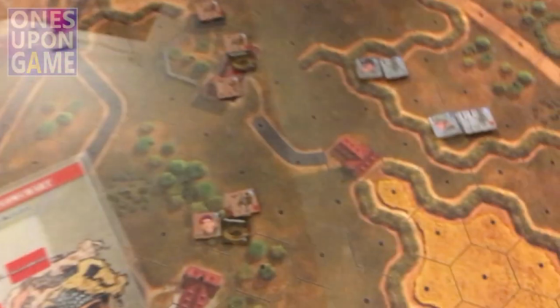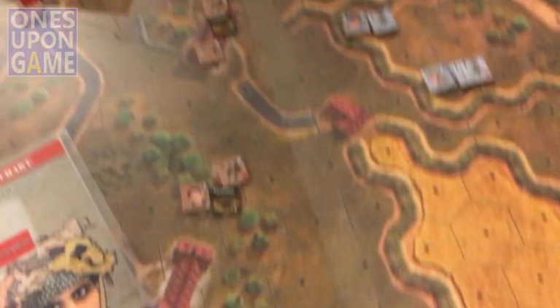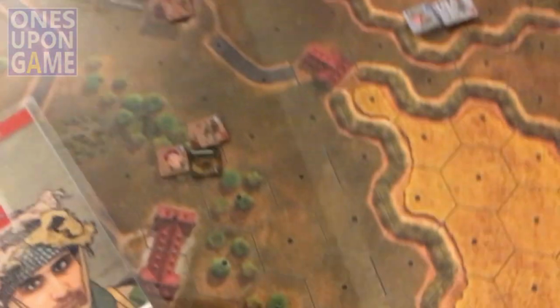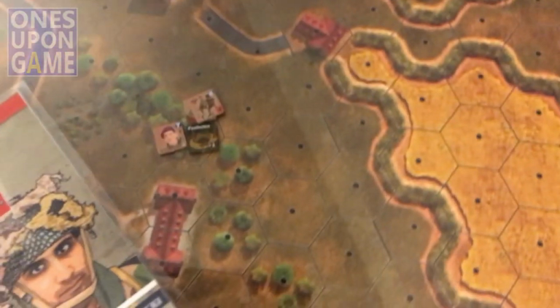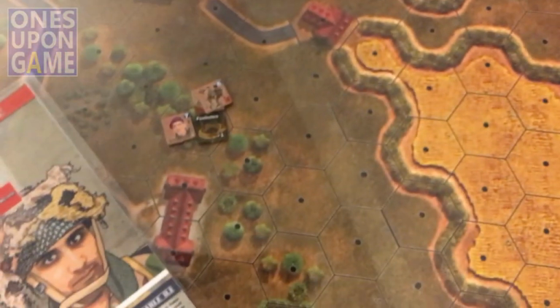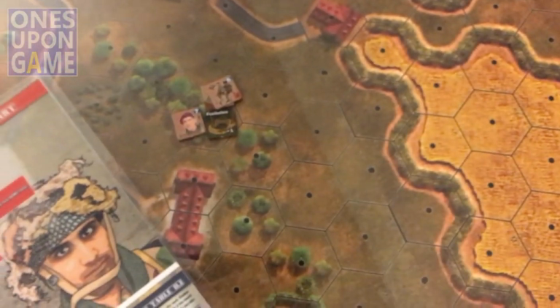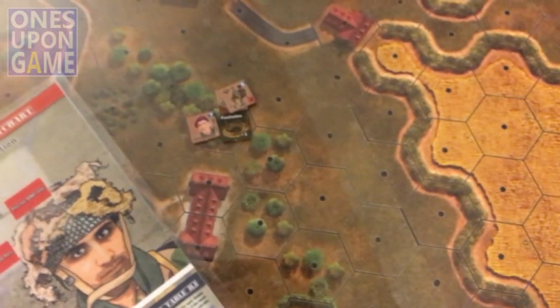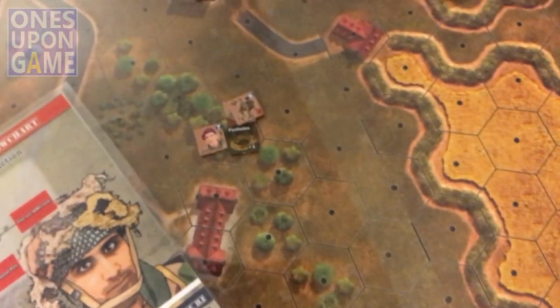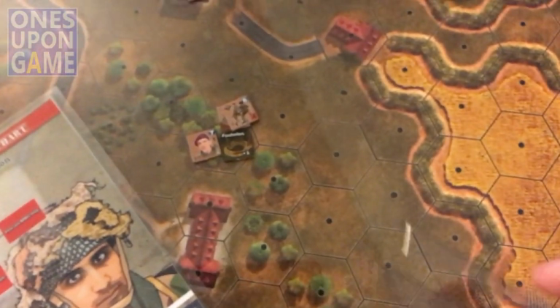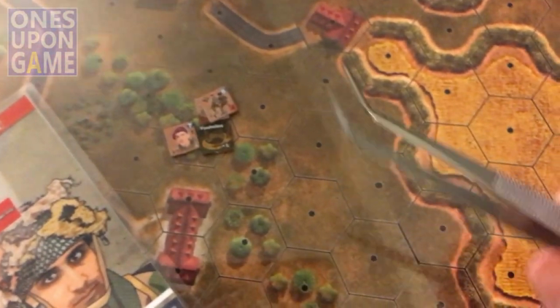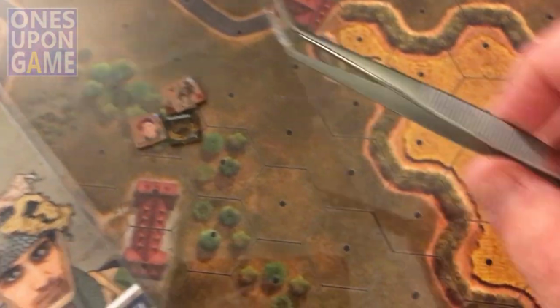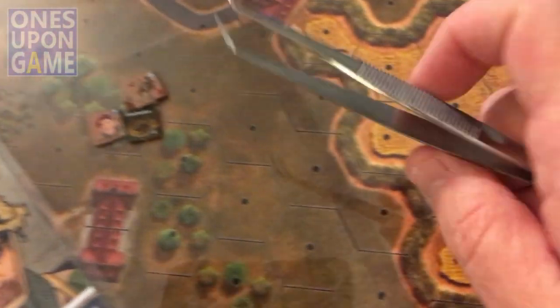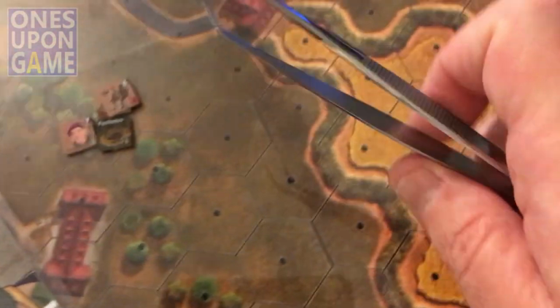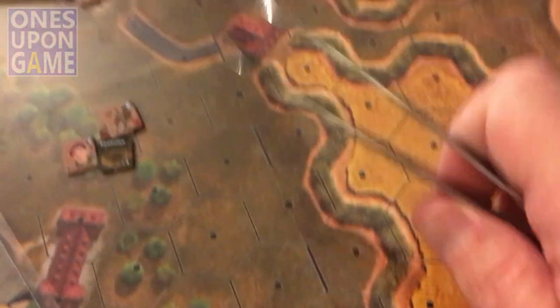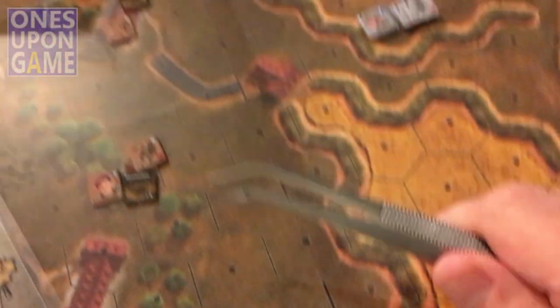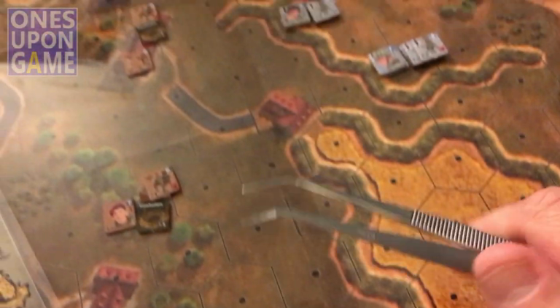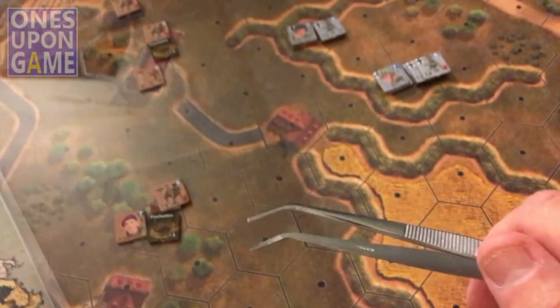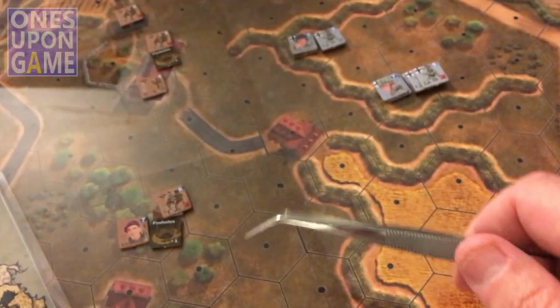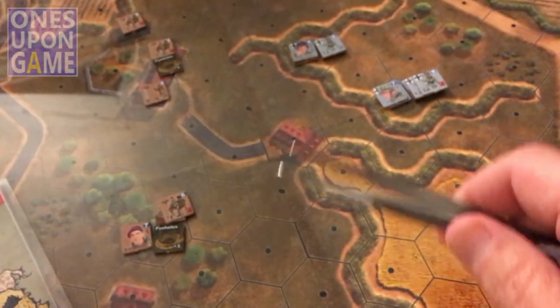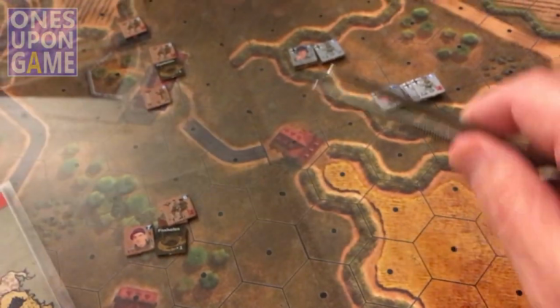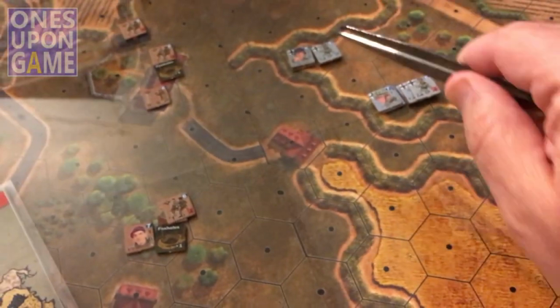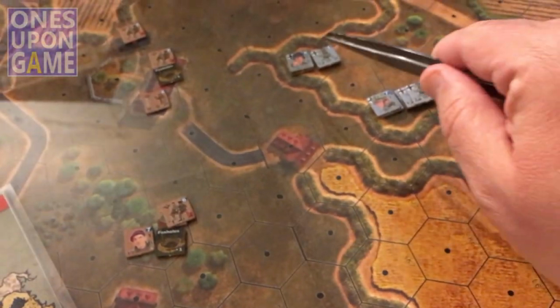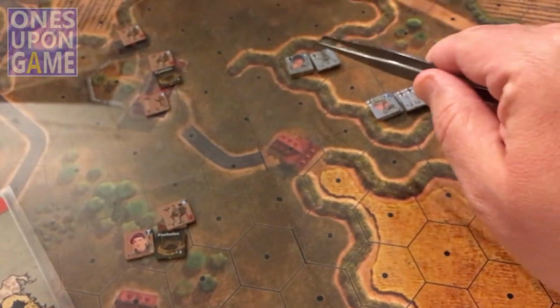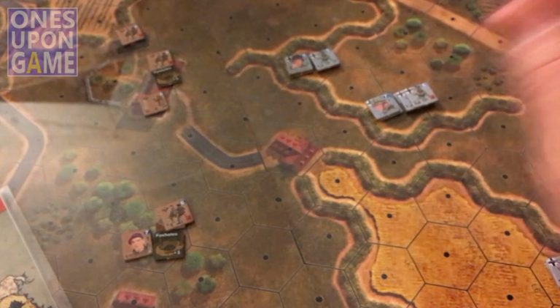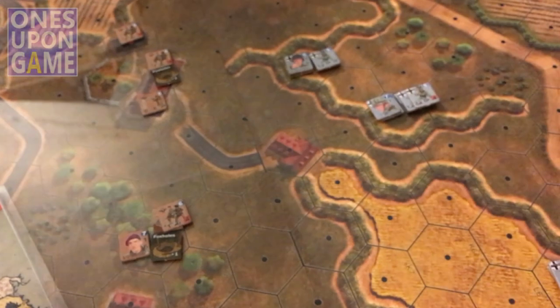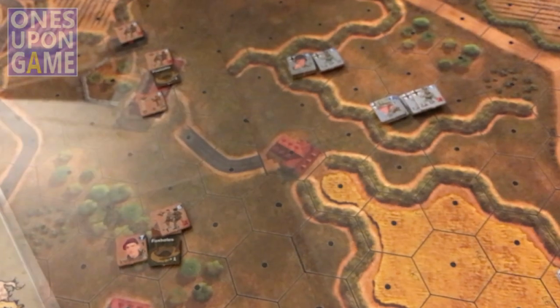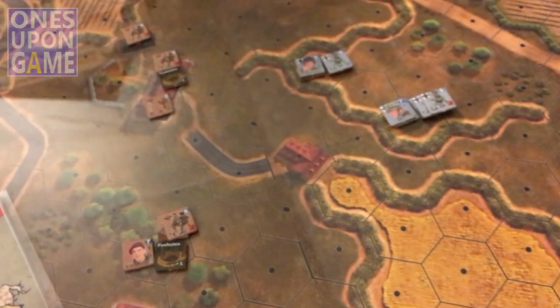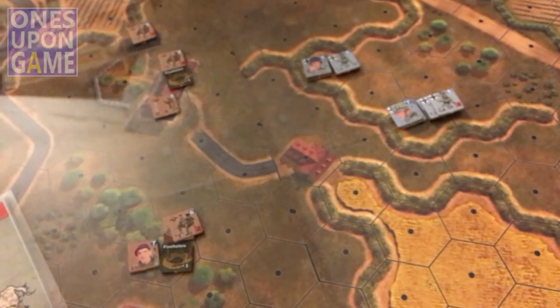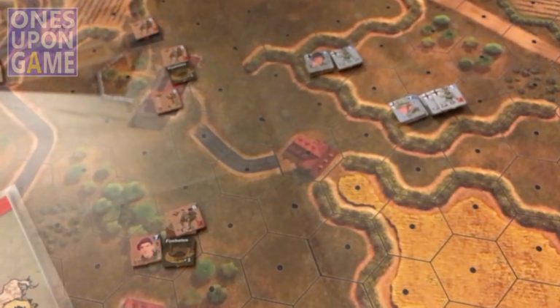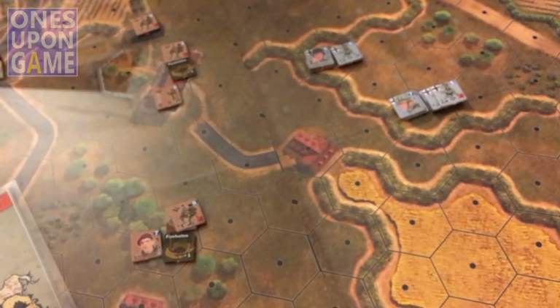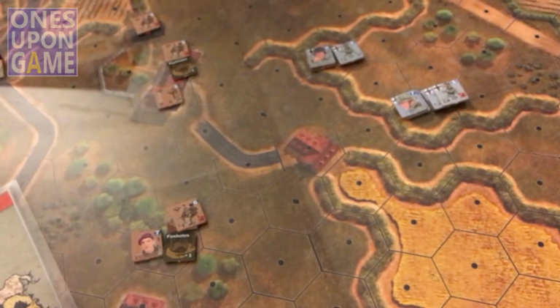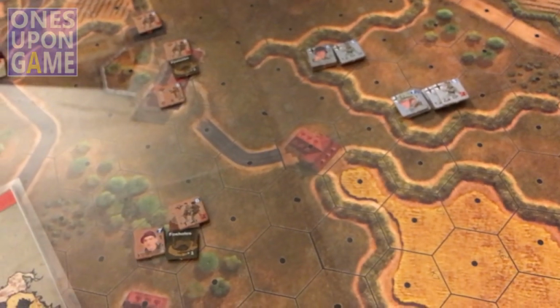Do any player units have ordnance? No. Is there a spotted hex containing player units needed for victory? No. So we fire at the closest player units in a spotted hex. The closest for this guy is clearly this hex.